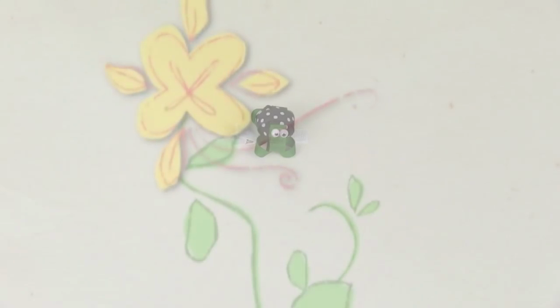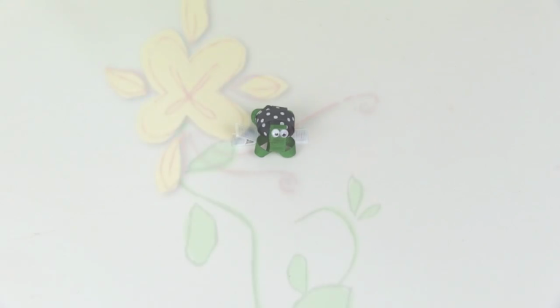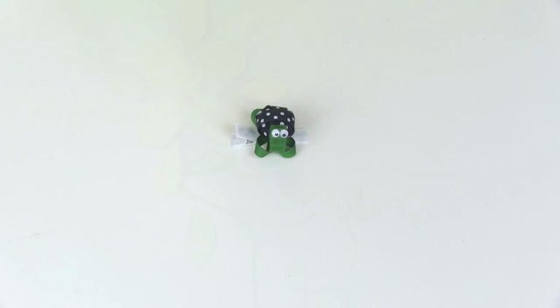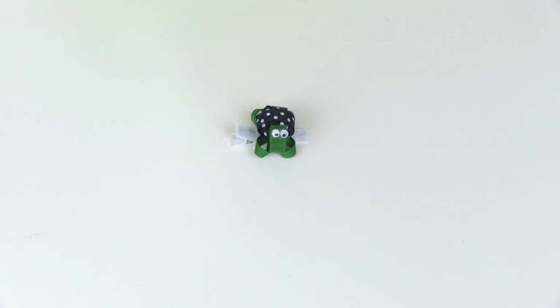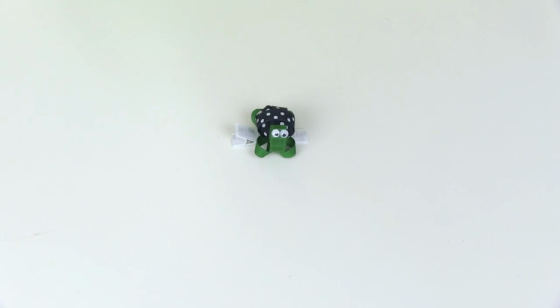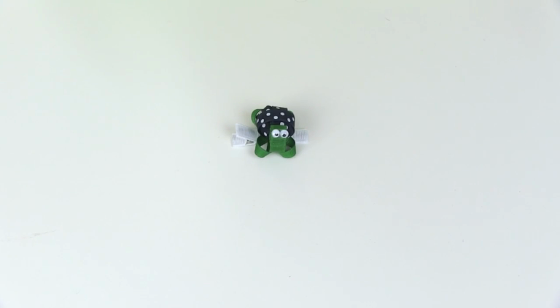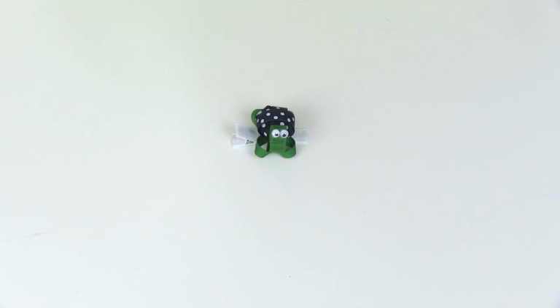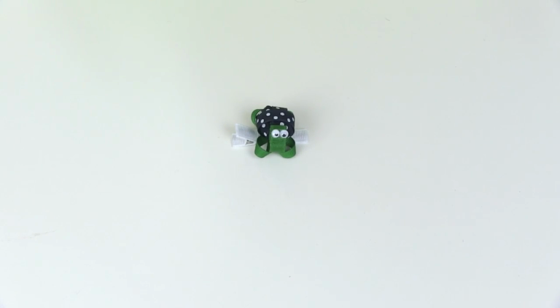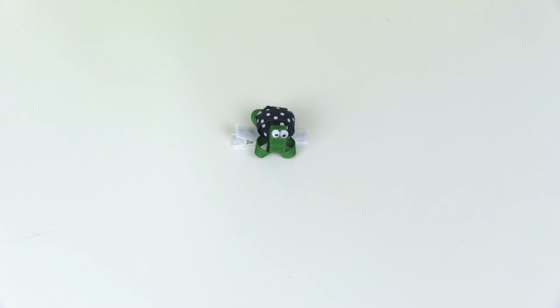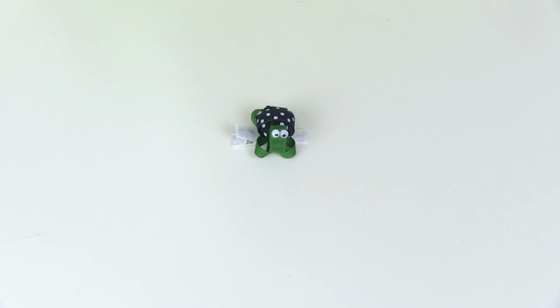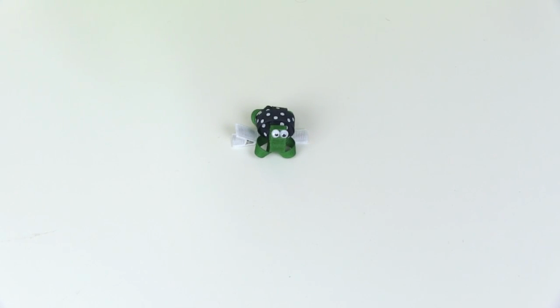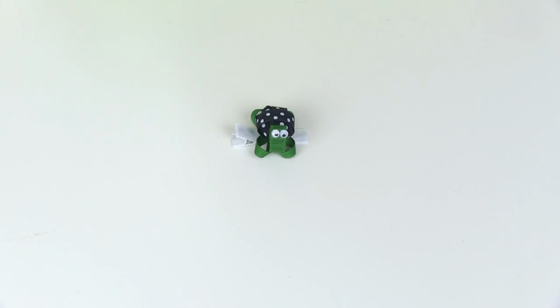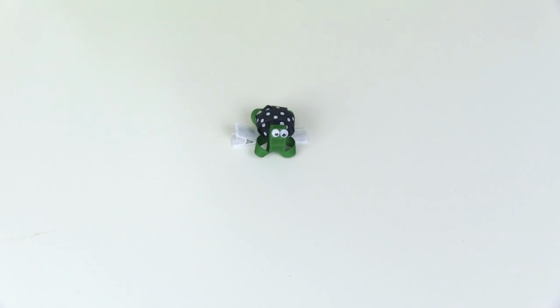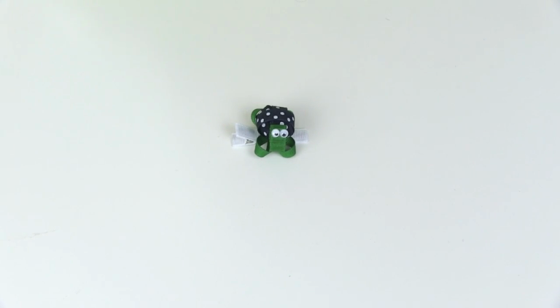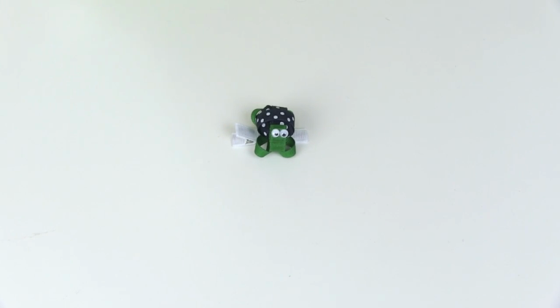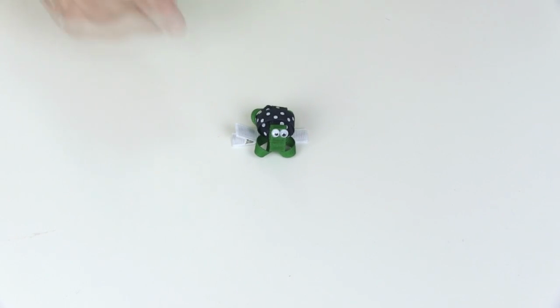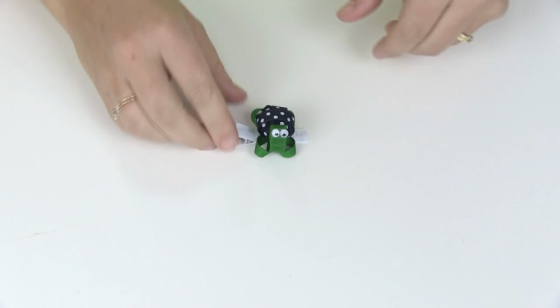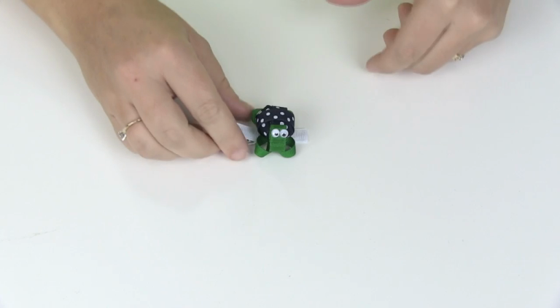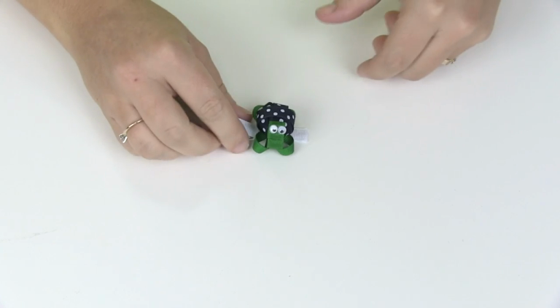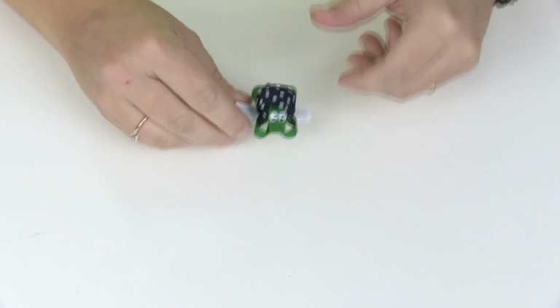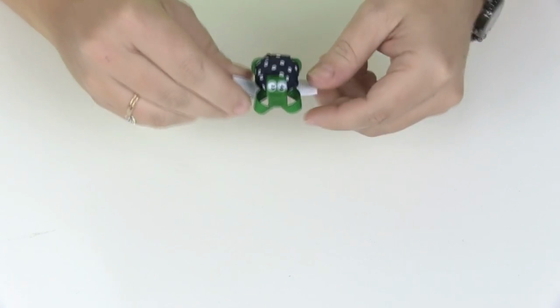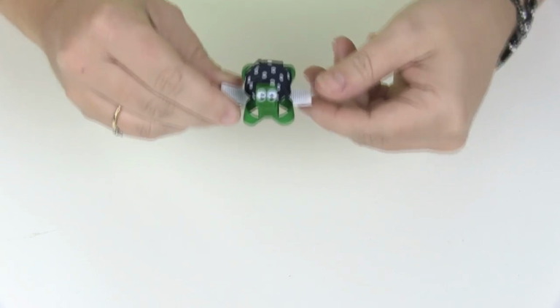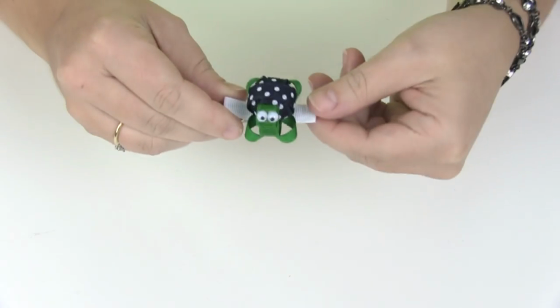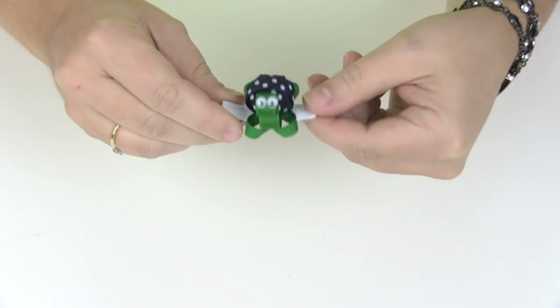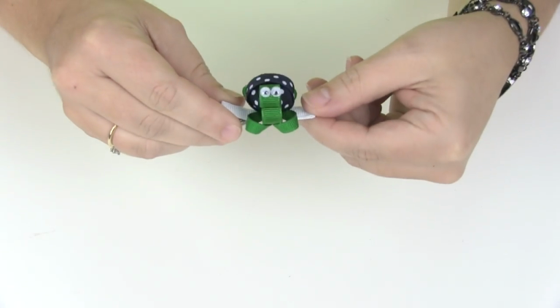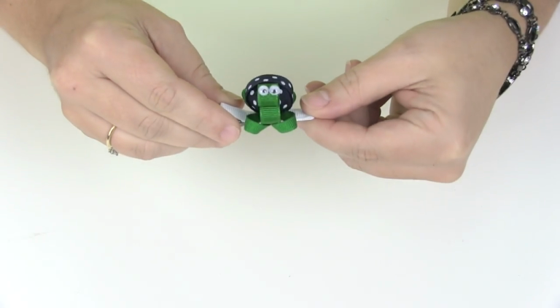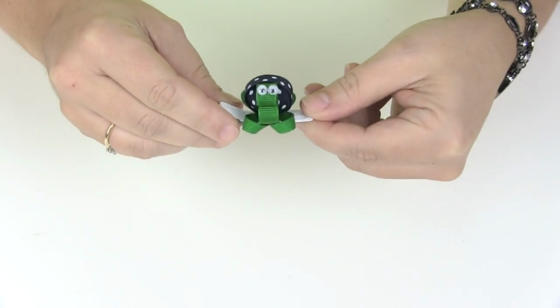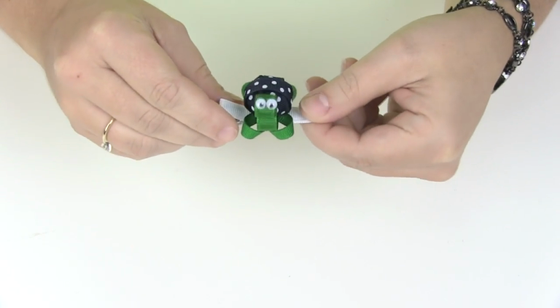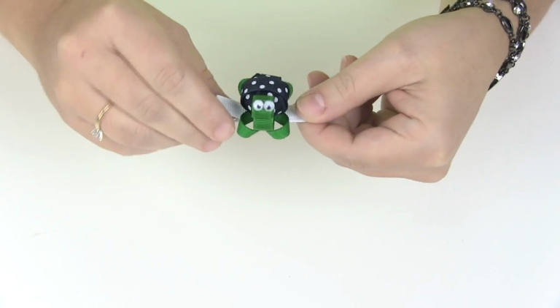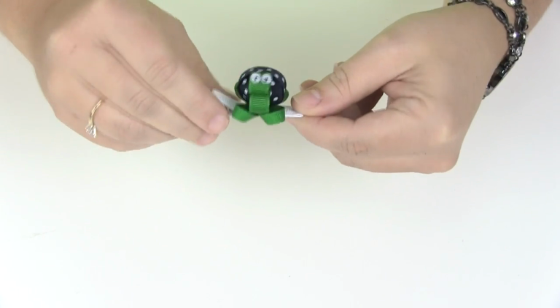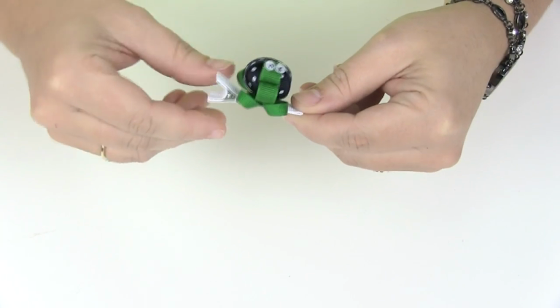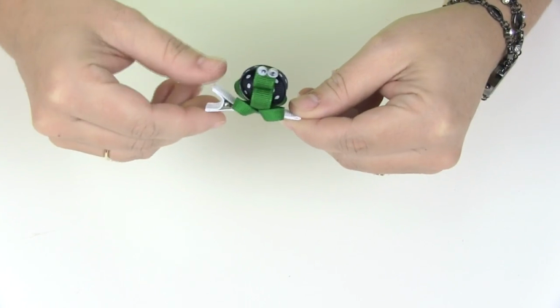Welcome to Bidibum Boutique TV. Today I'm going to be showing you how to make this really cute little turtle hair clip.